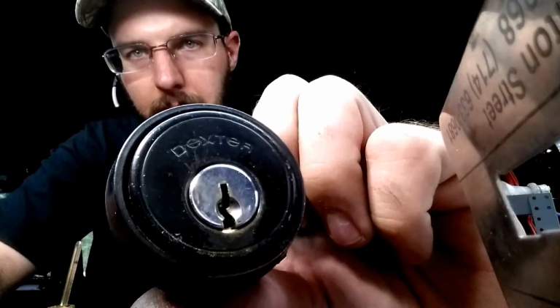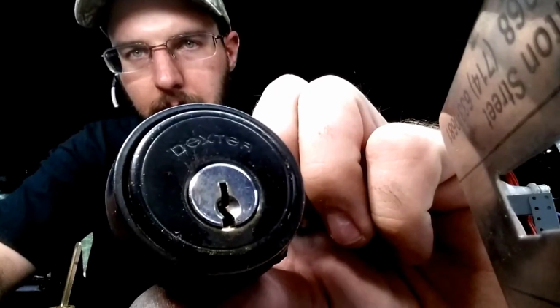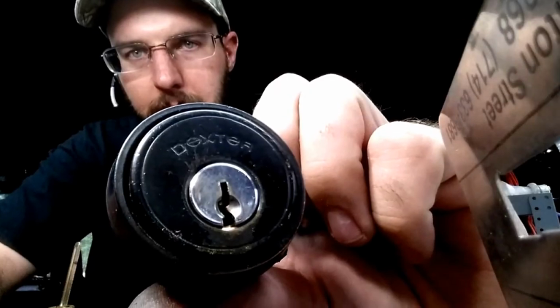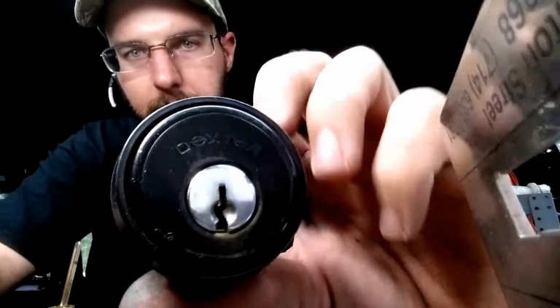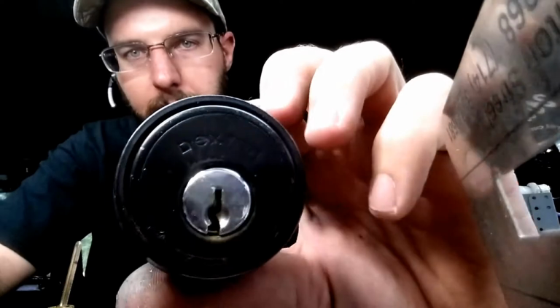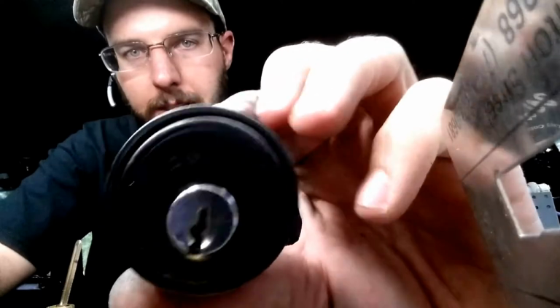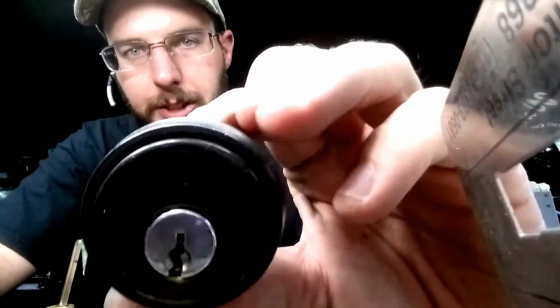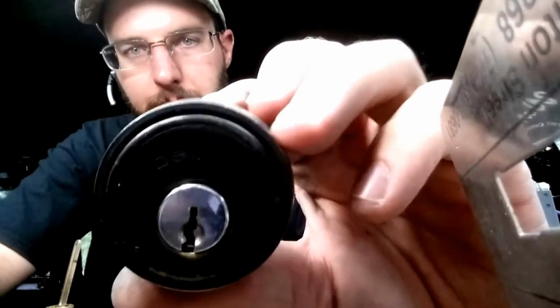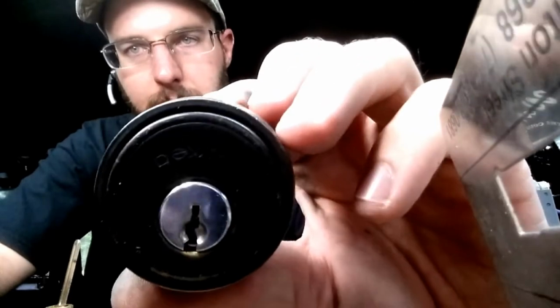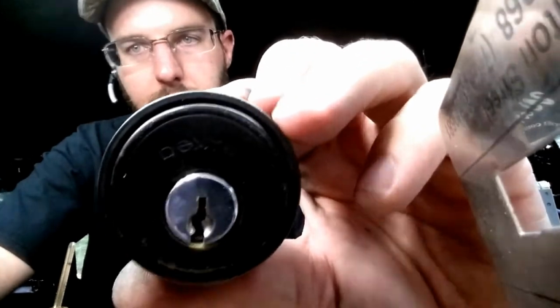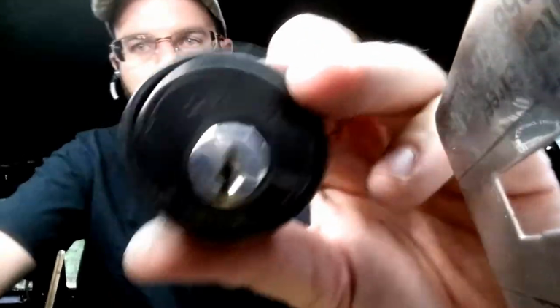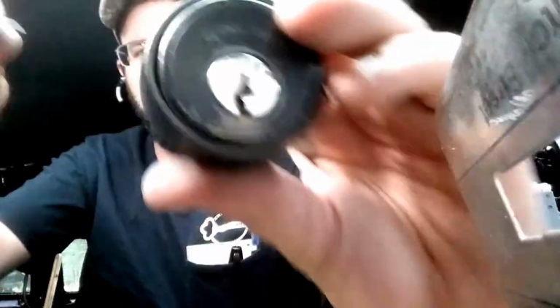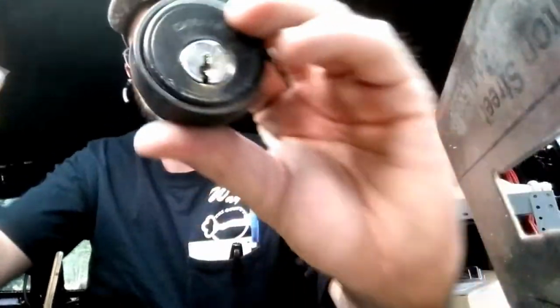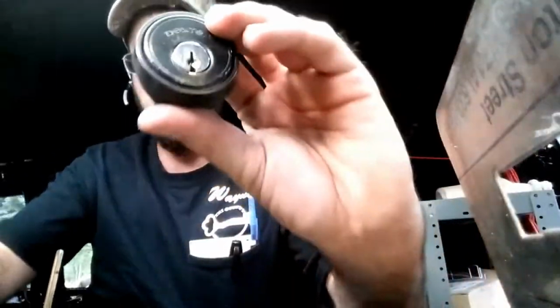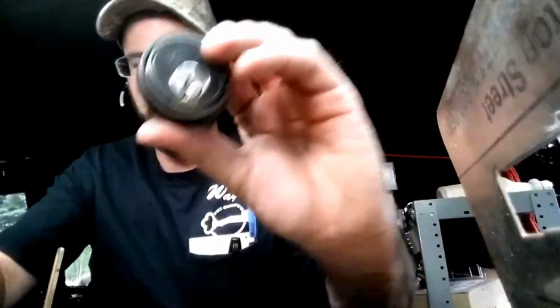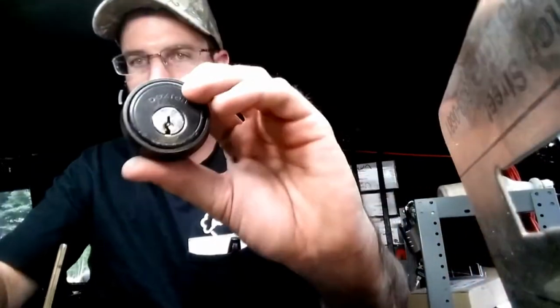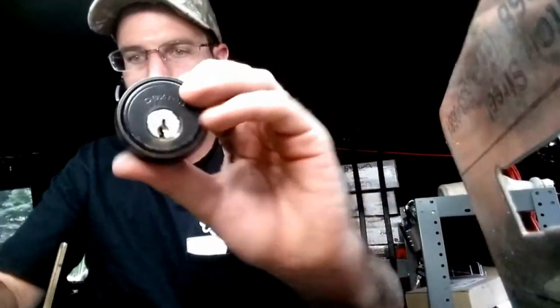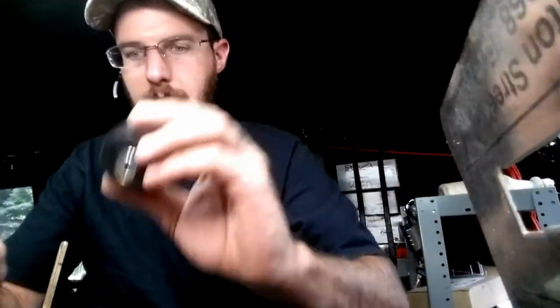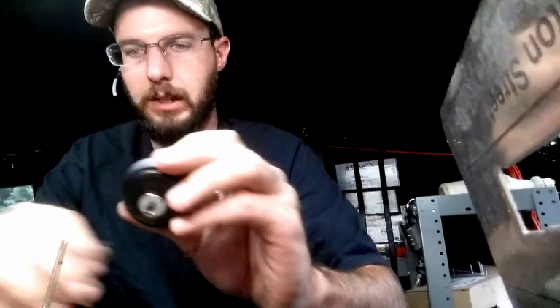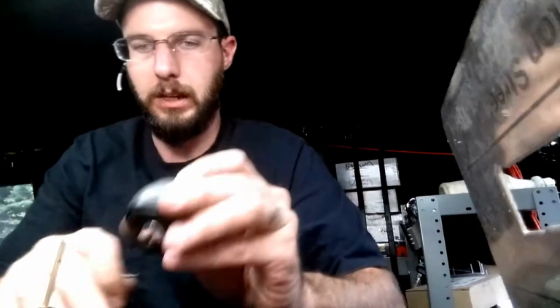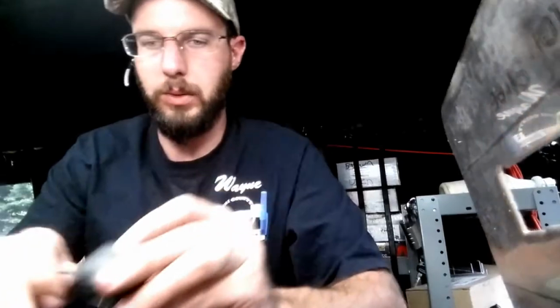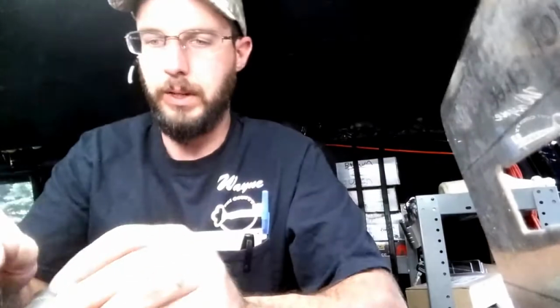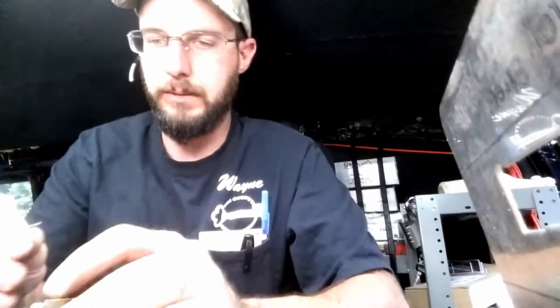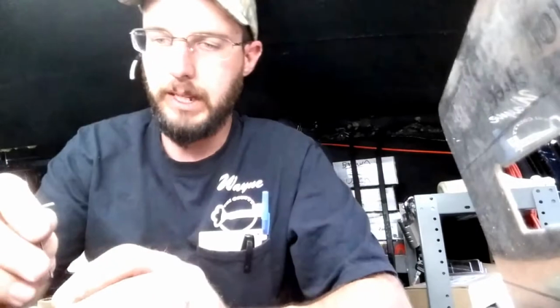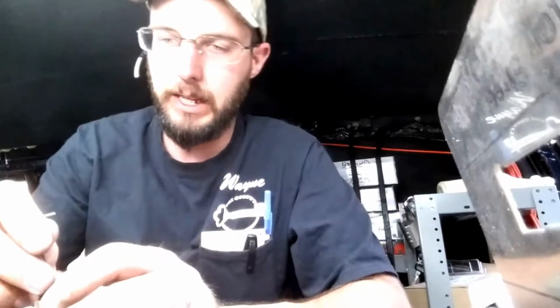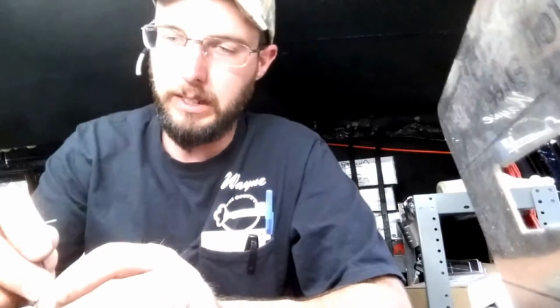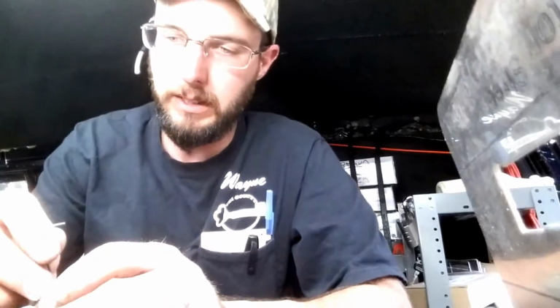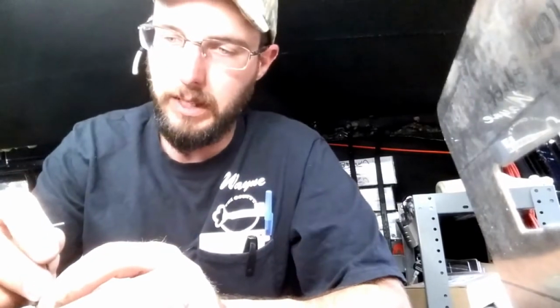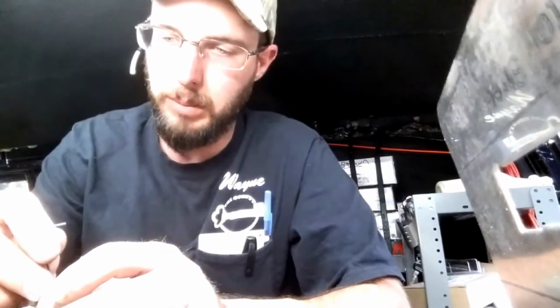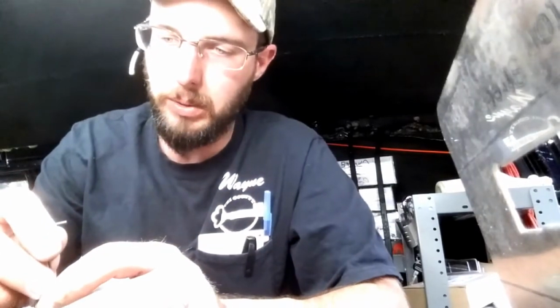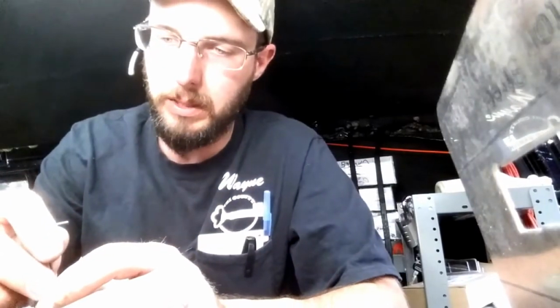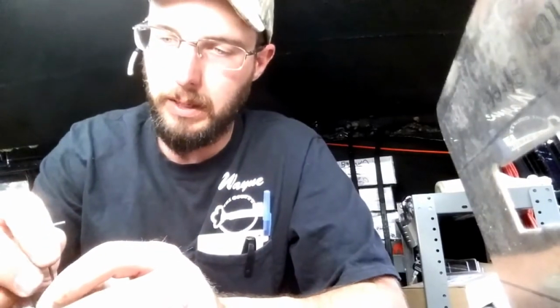I've got a Dexter lock cylinder here. We'll go ahead and re-key. This is a deadbolt style.